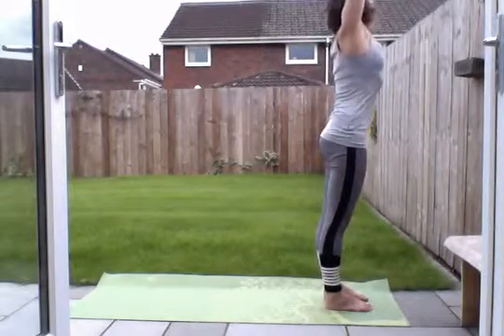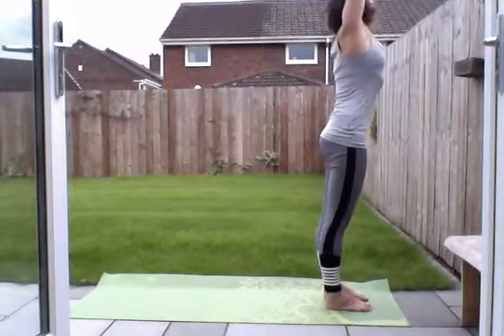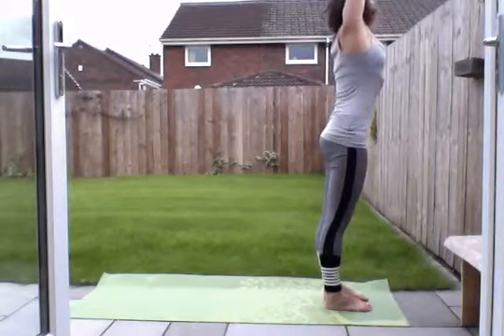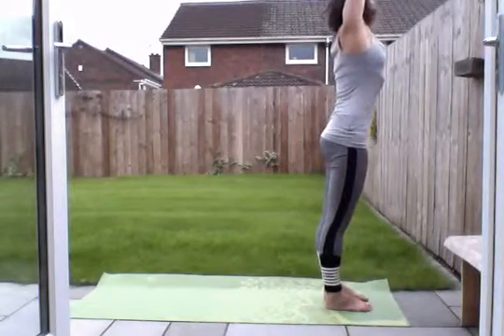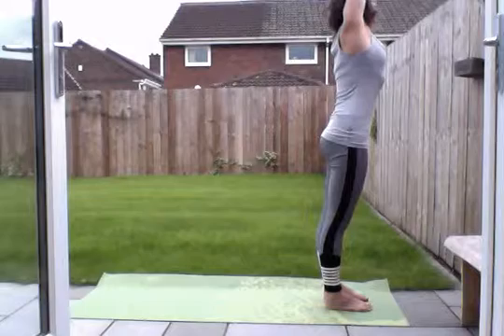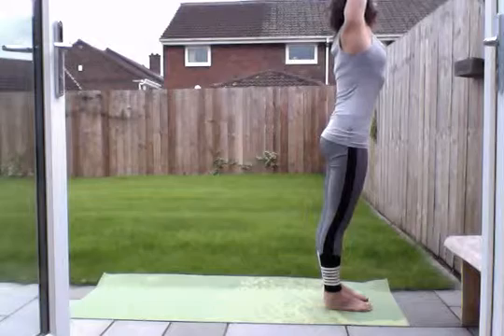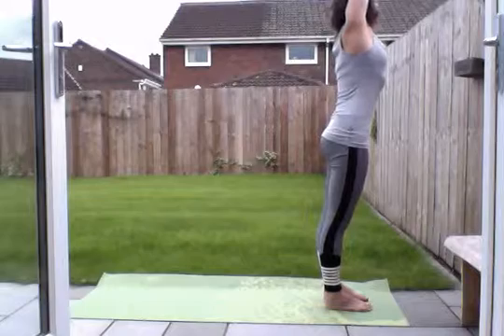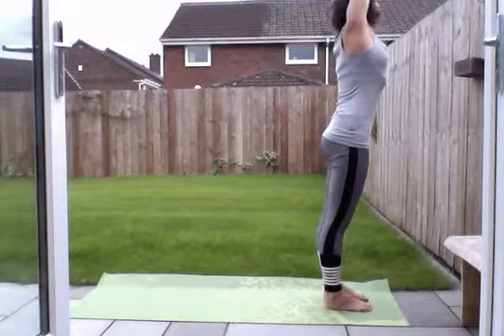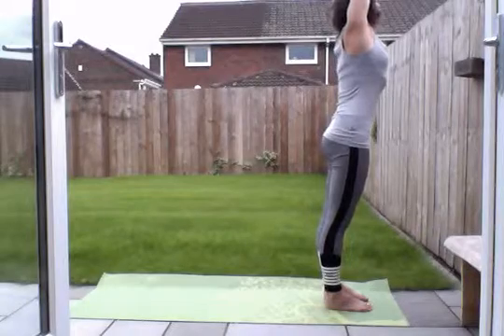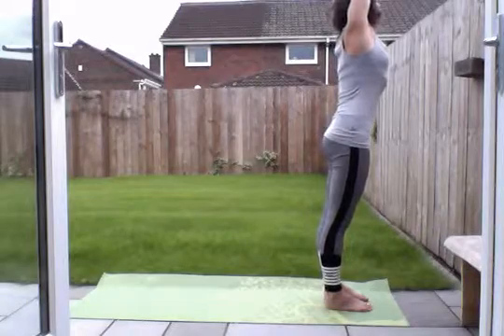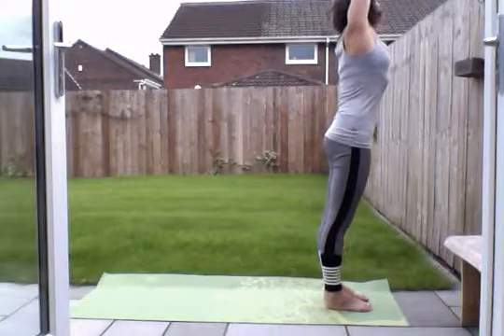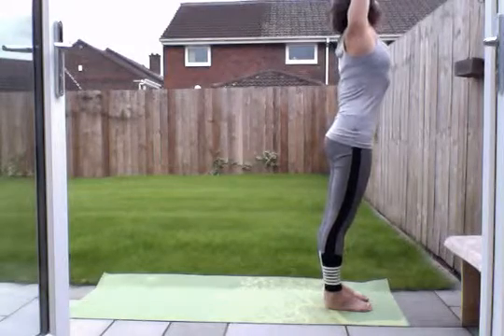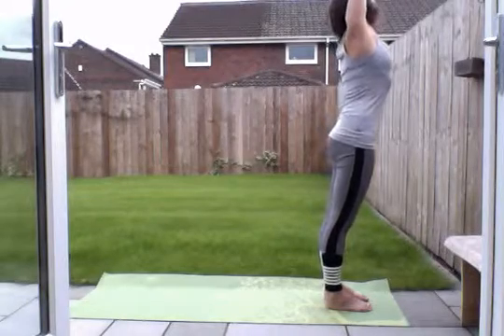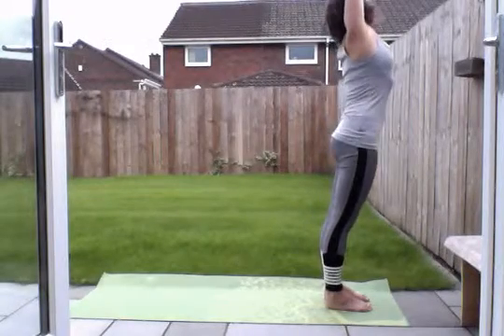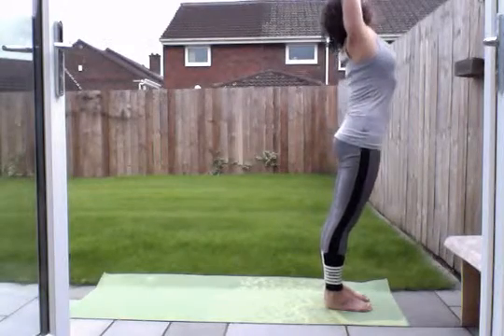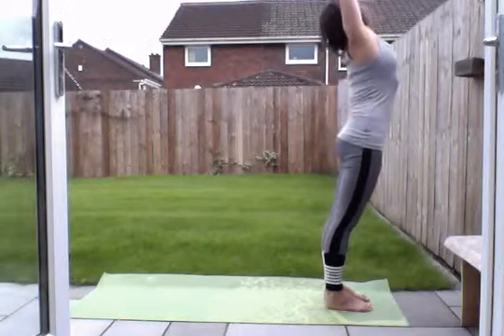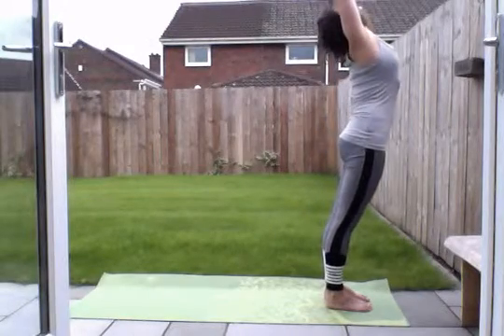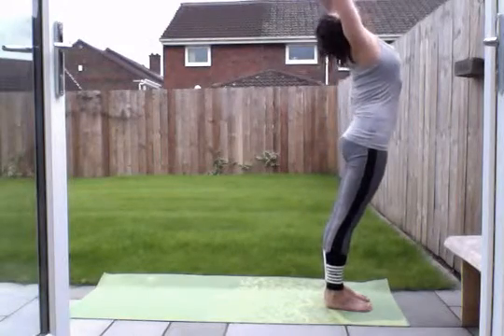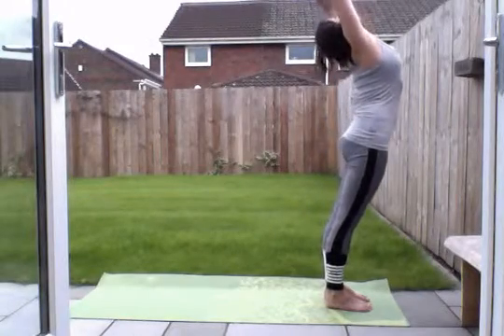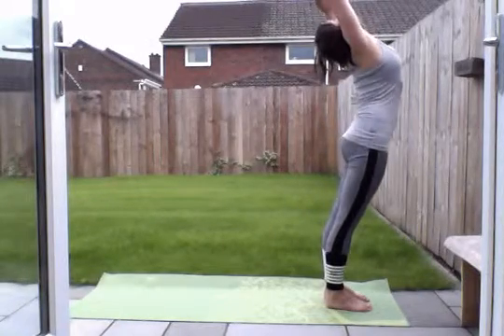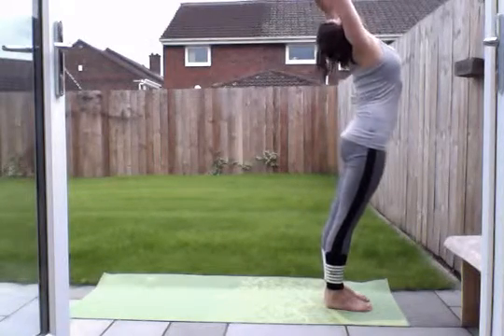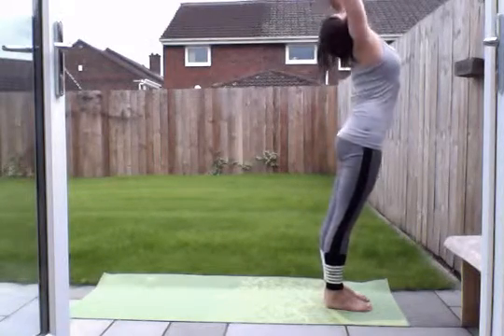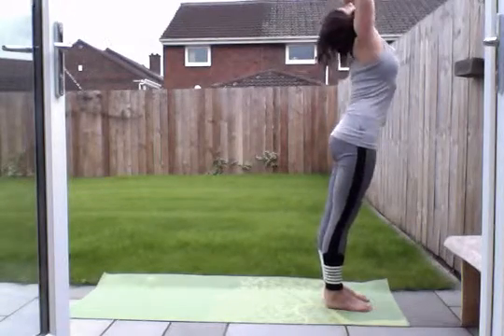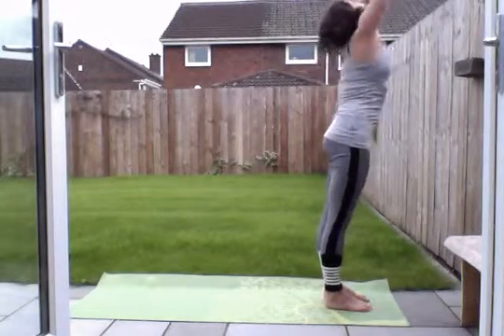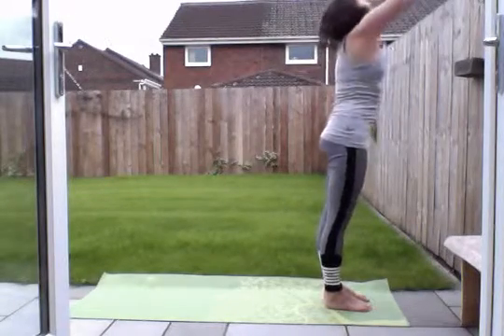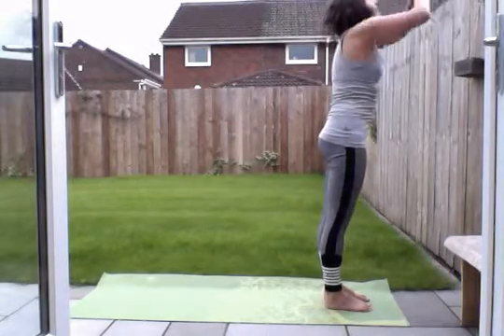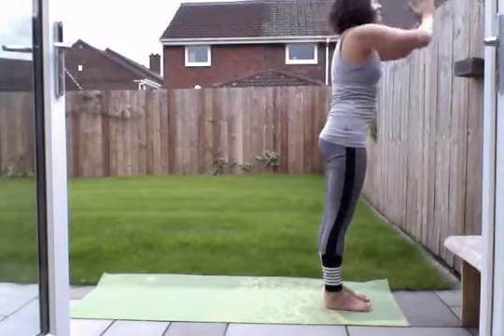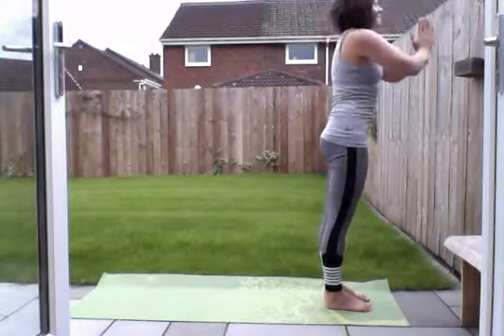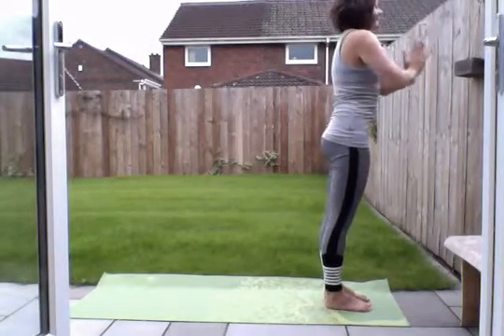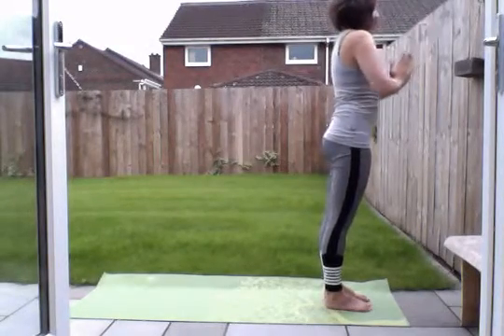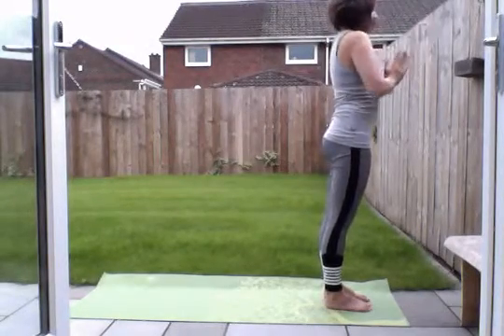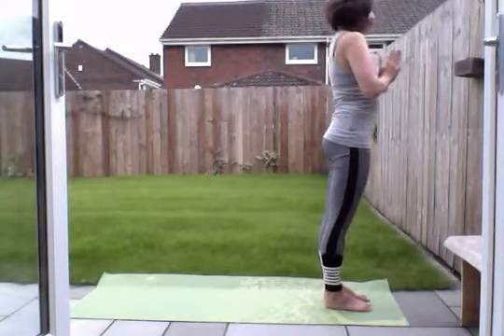Hands on your right, exhale, lean back. And hands down. Relax.